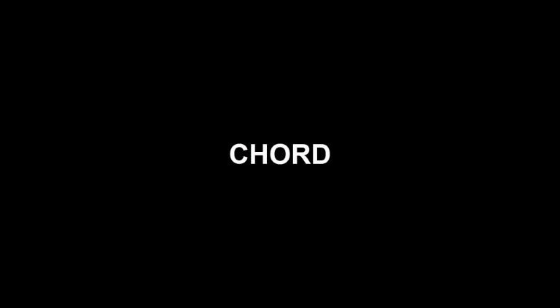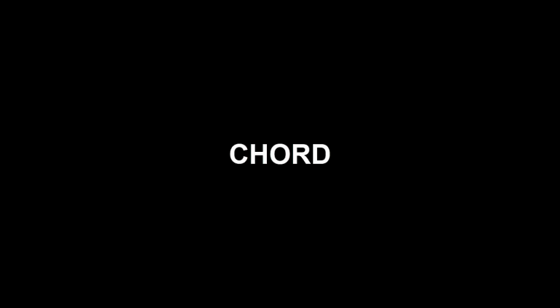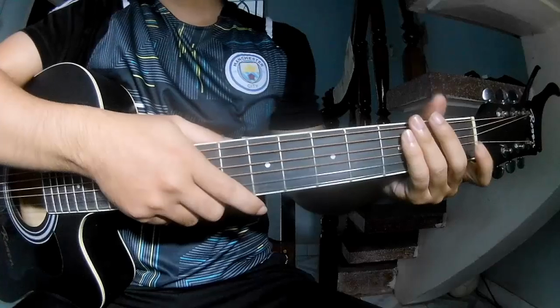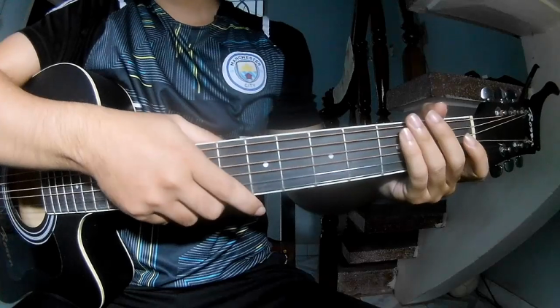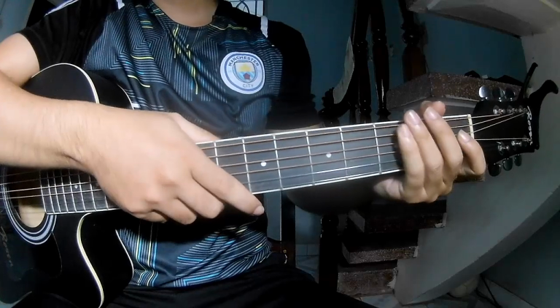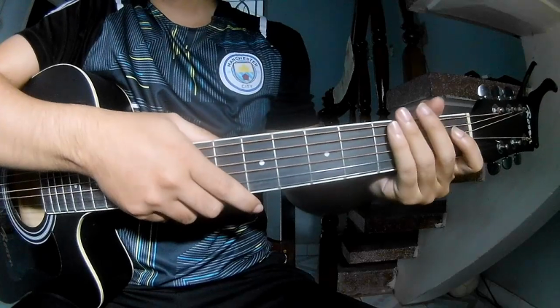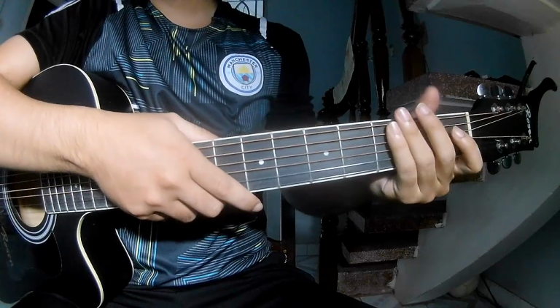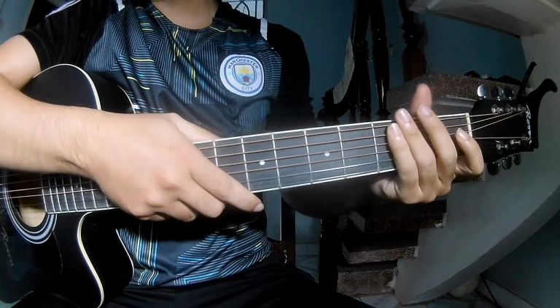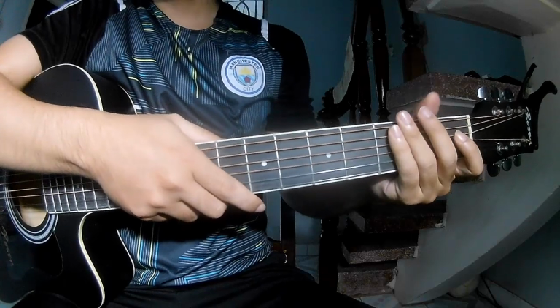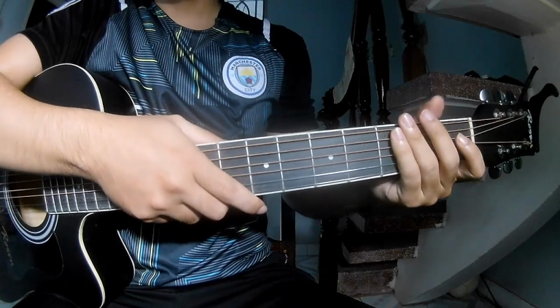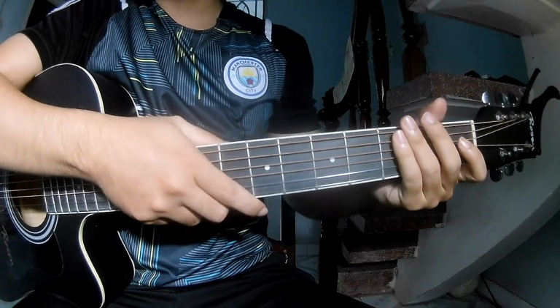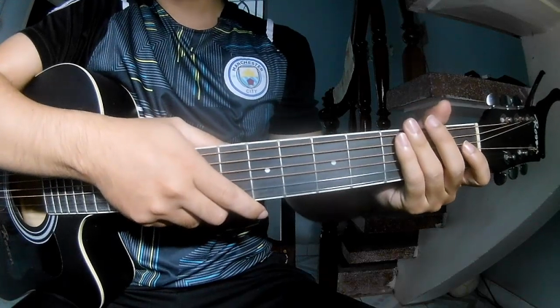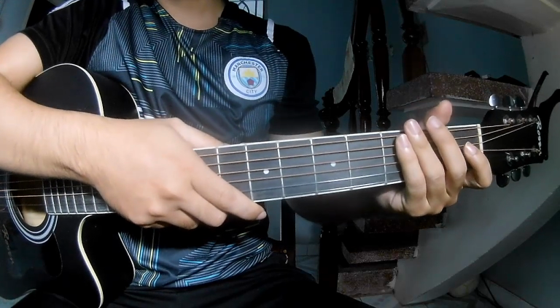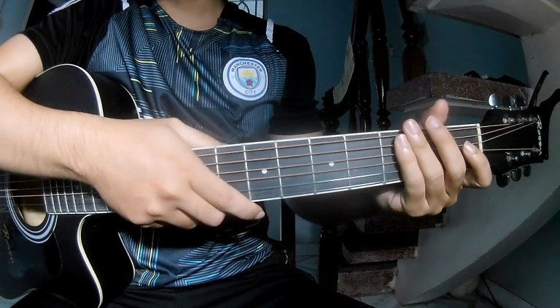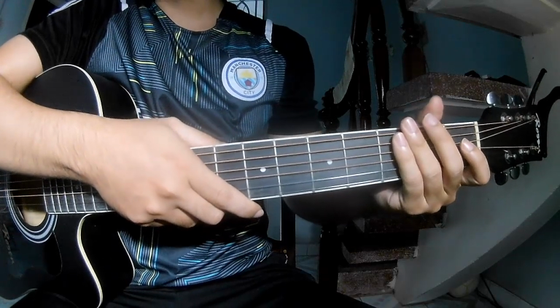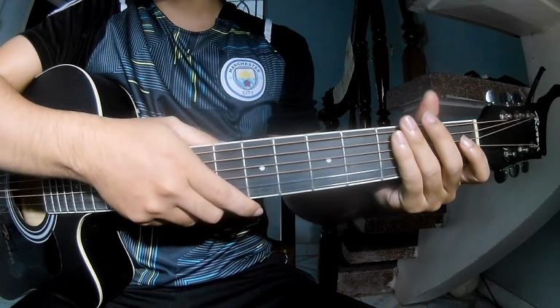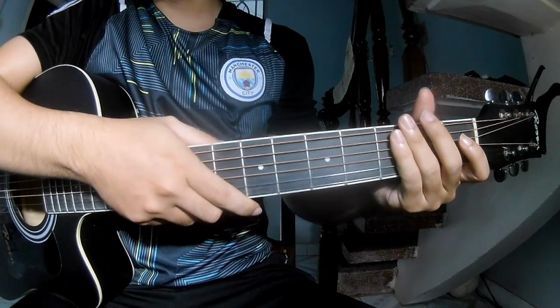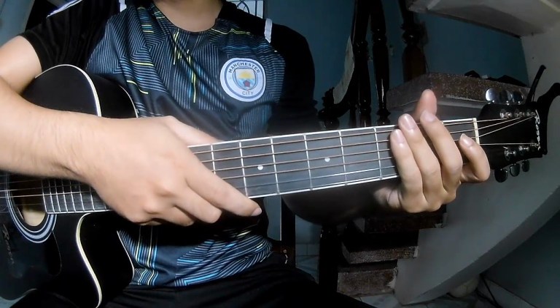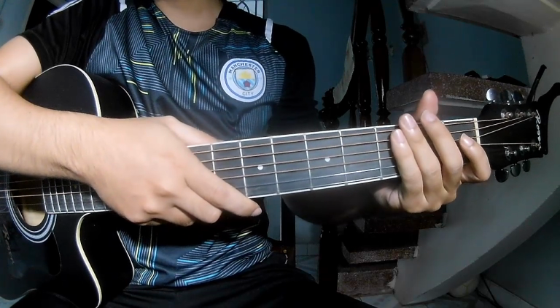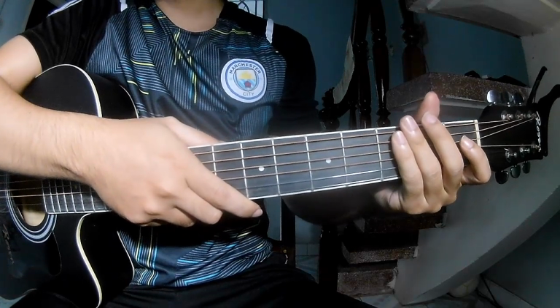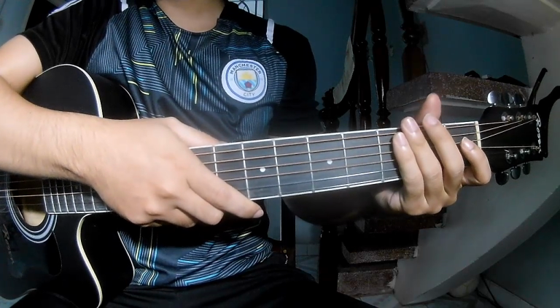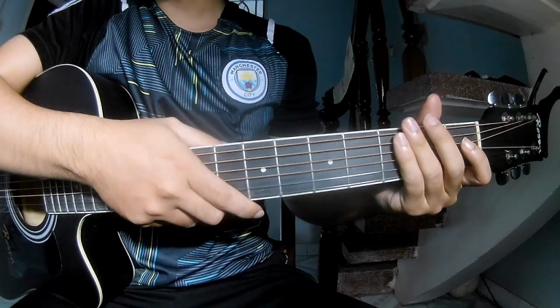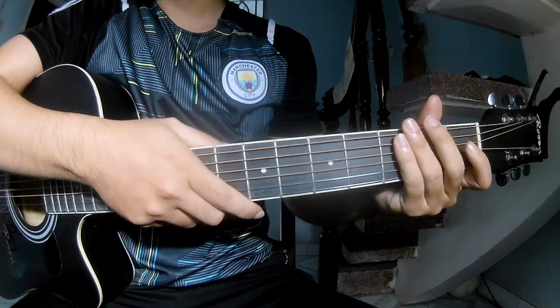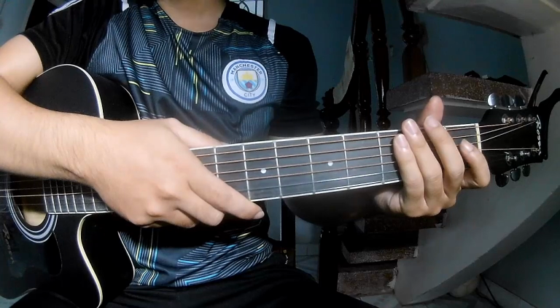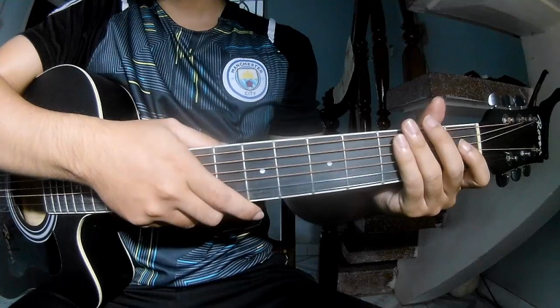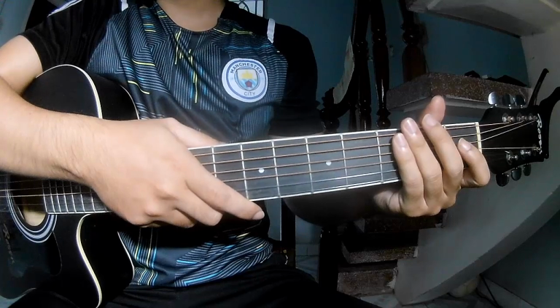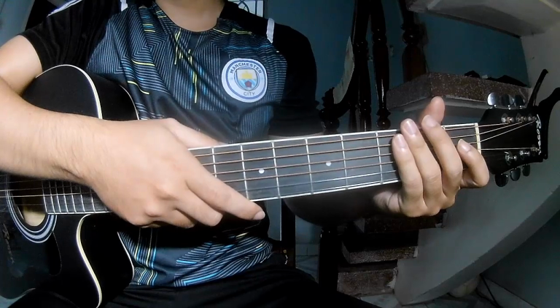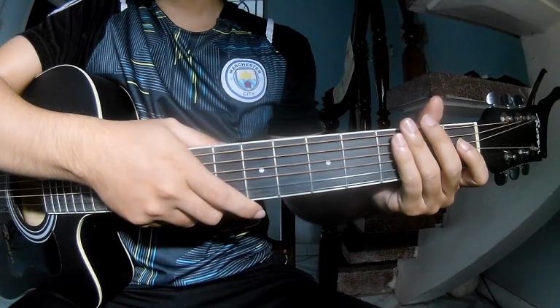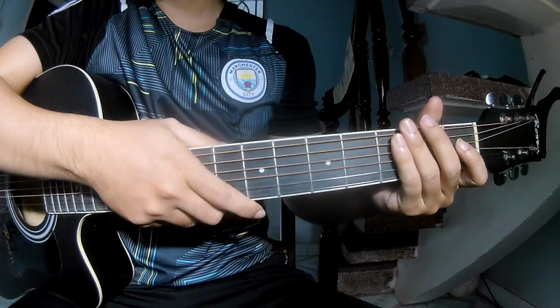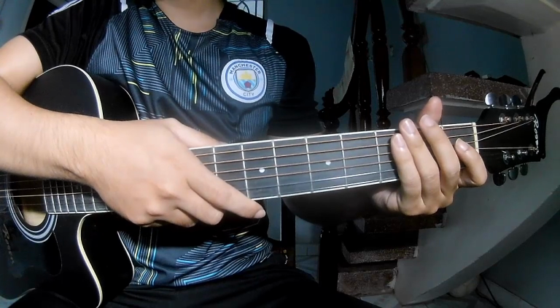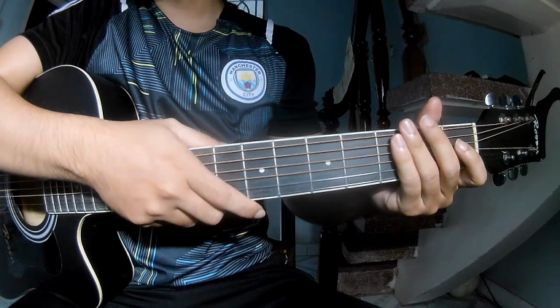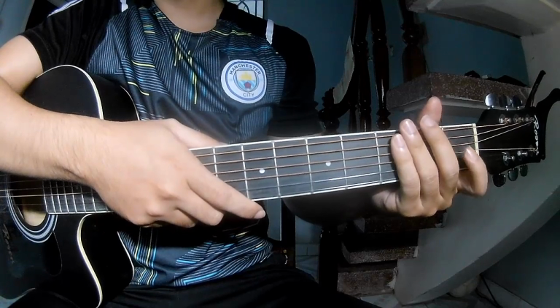Hi everyone! Today we see how to play guitar ES New Year's Yes by Sabrina Carpenter.